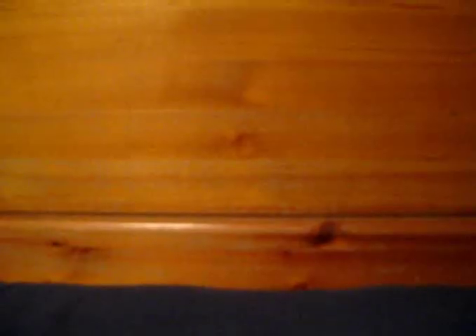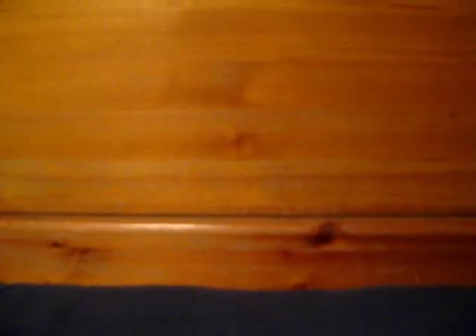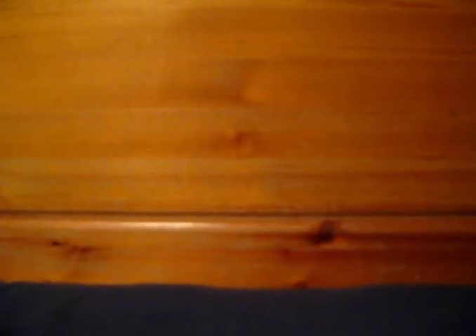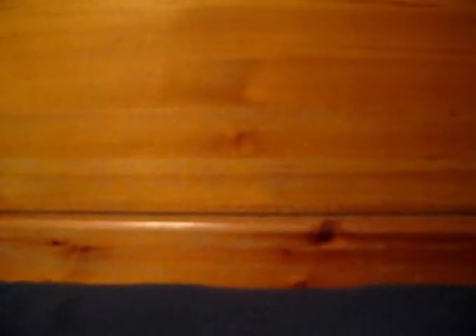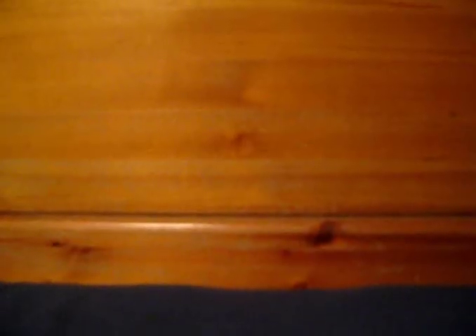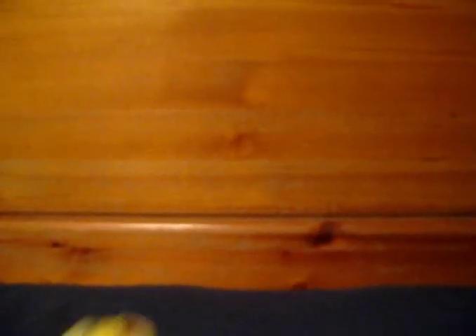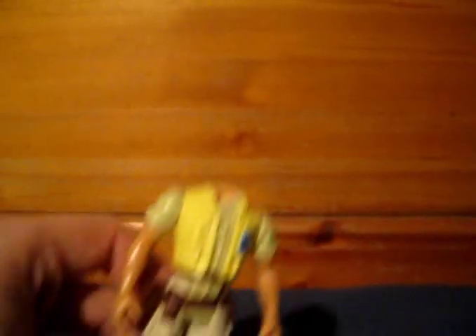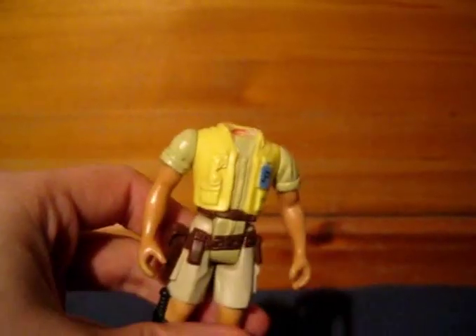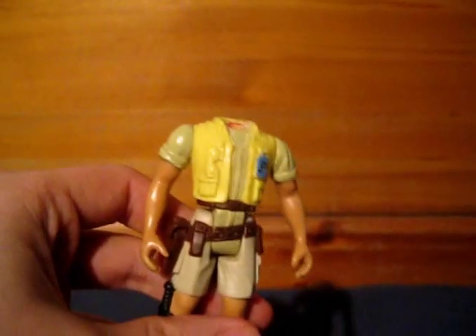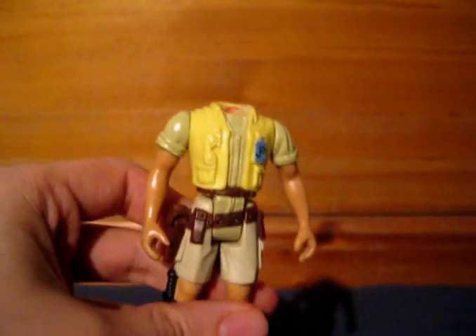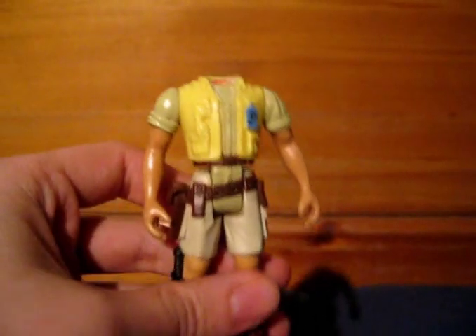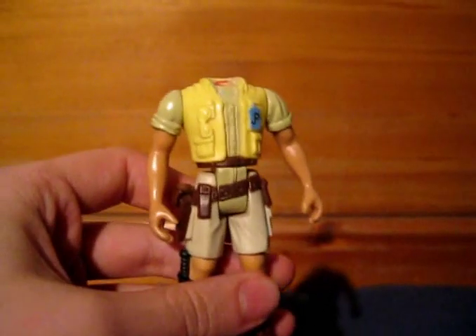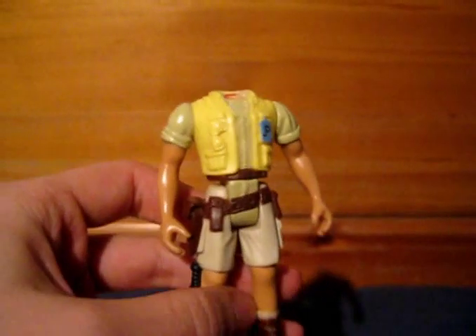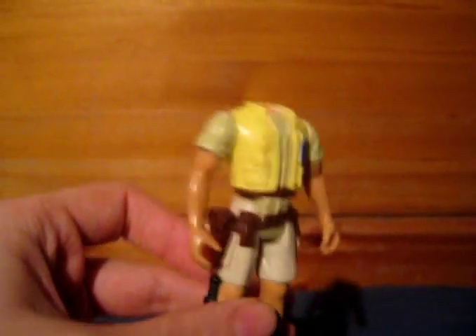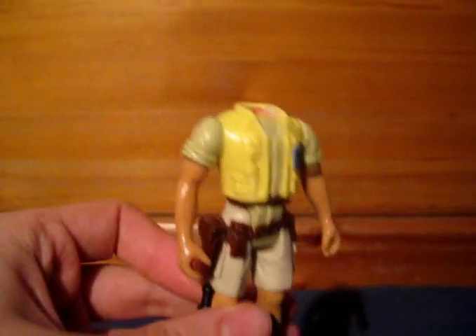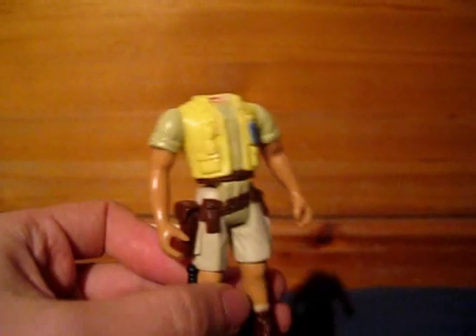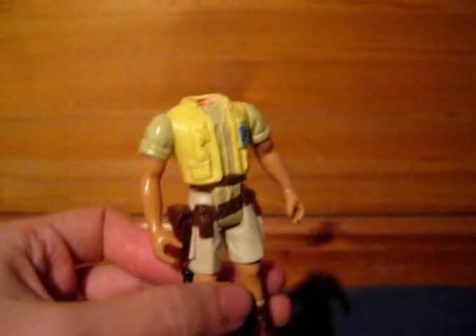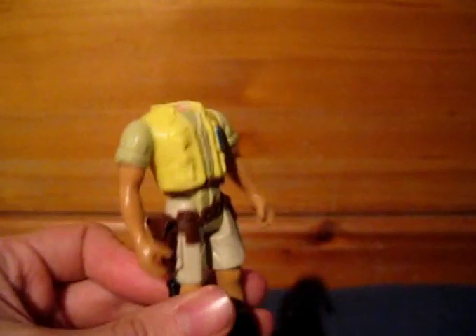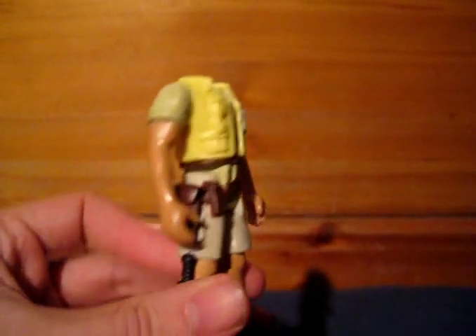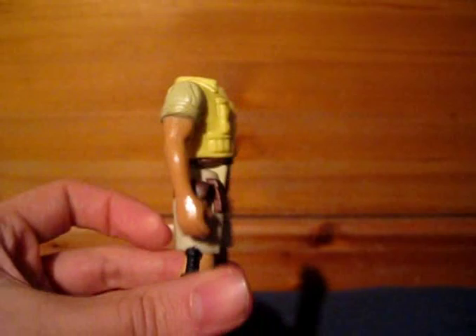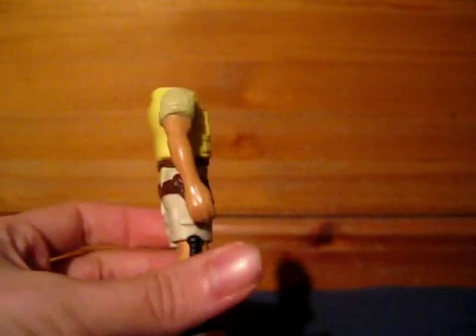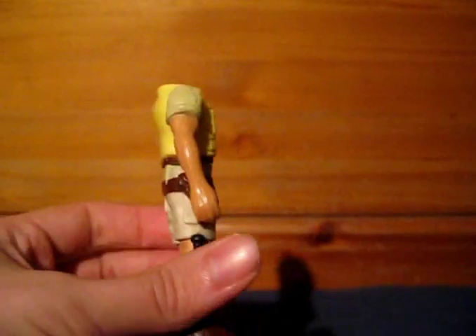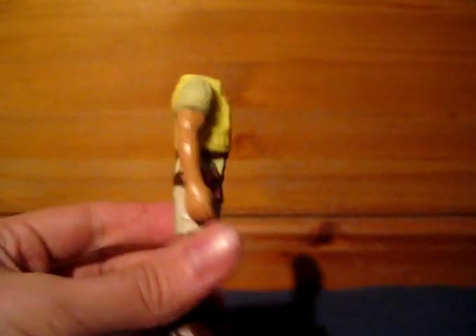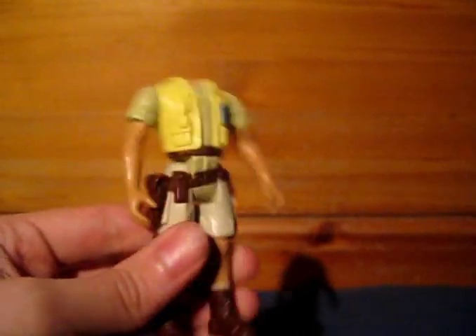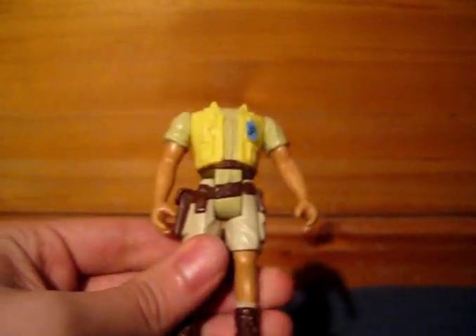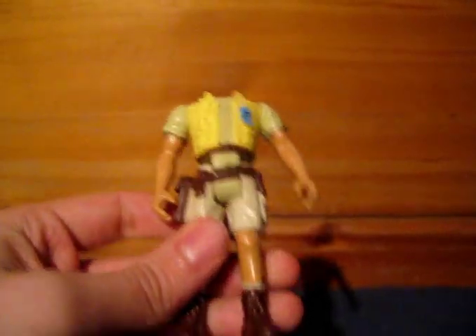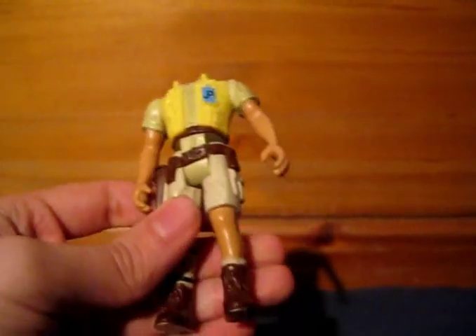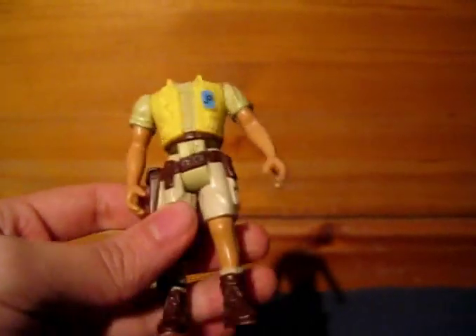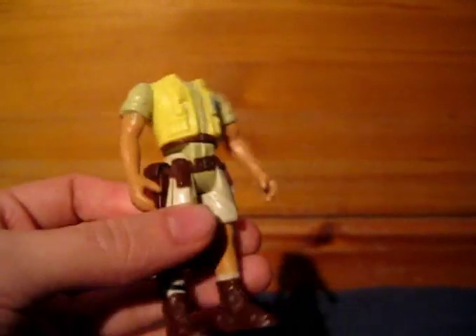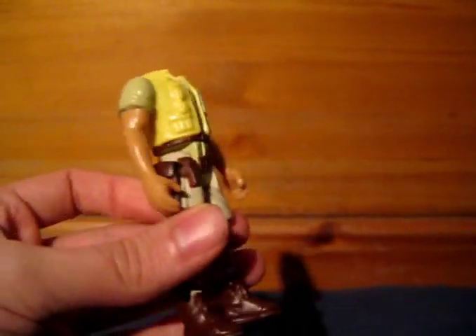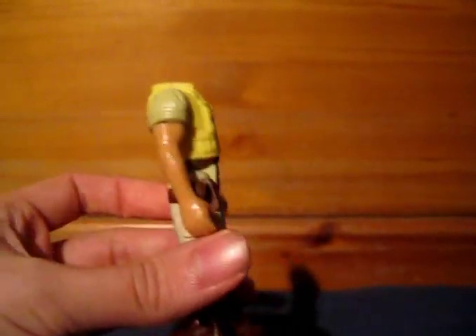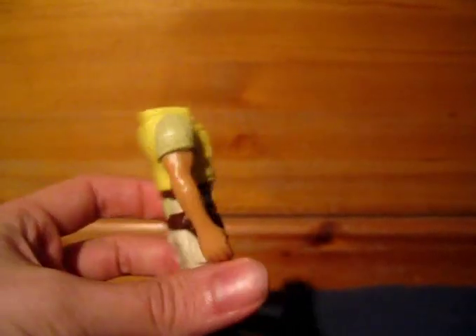Rather sadly, this is all that remains of Robert Muldoon in my original collection.